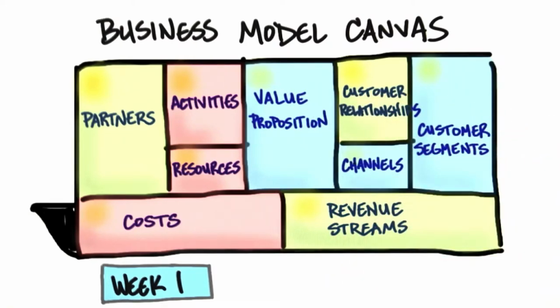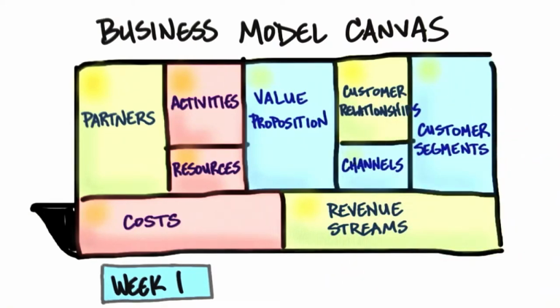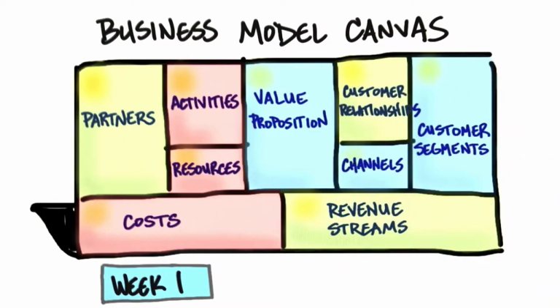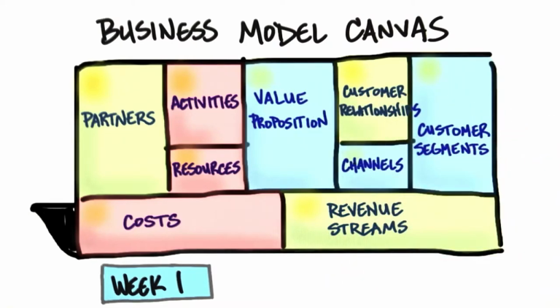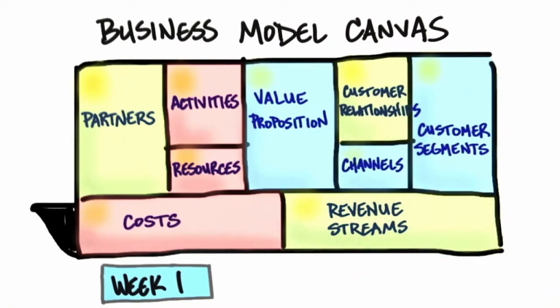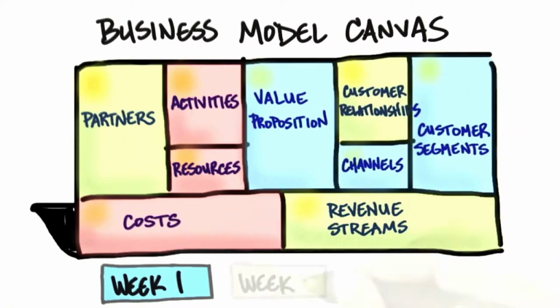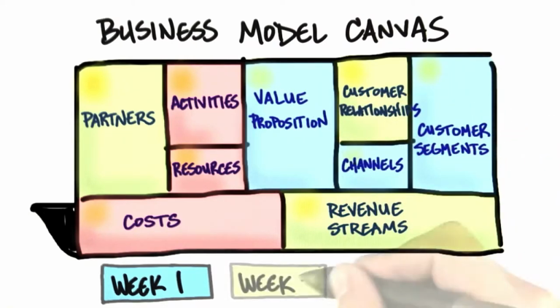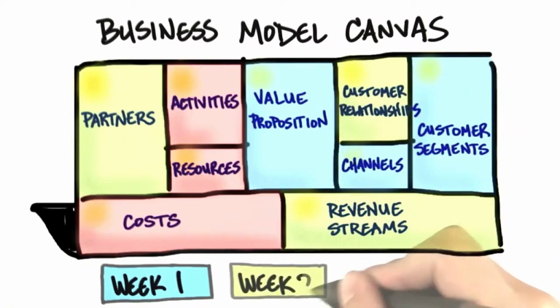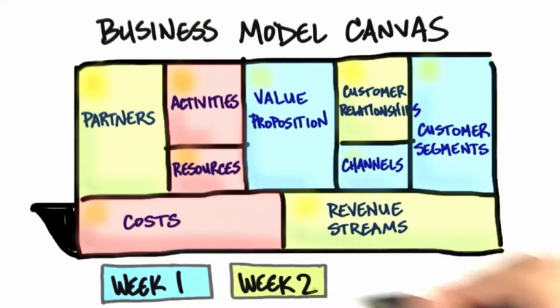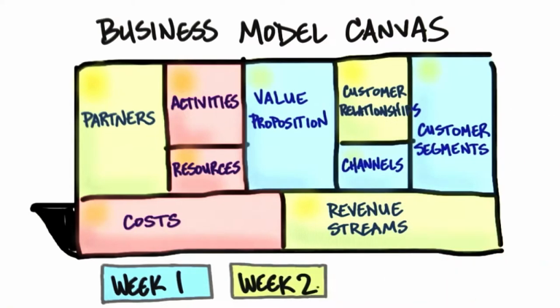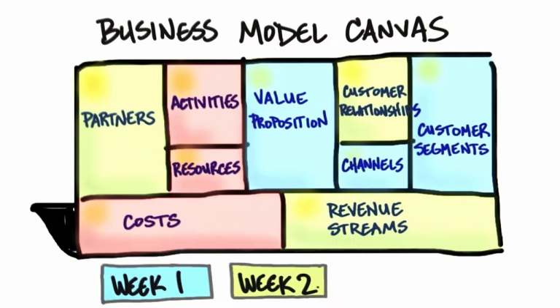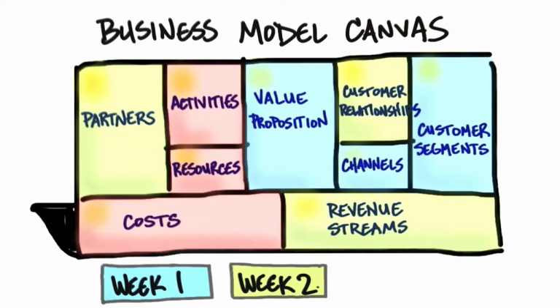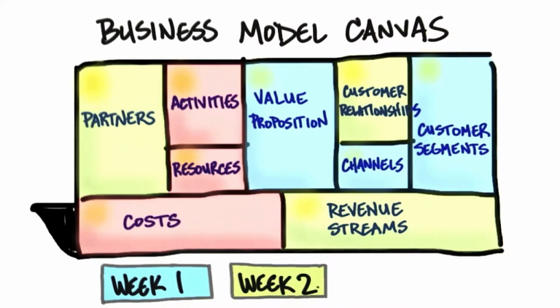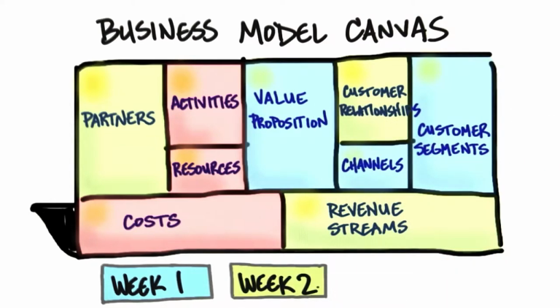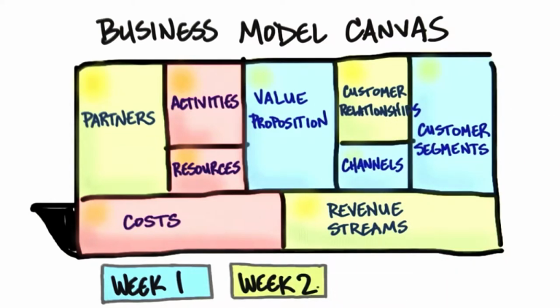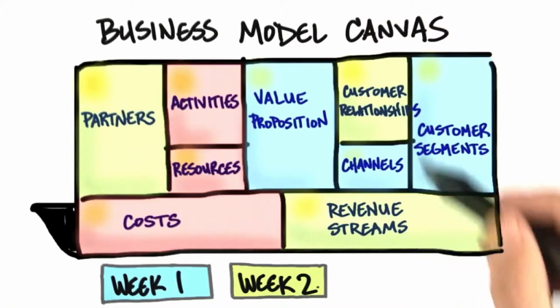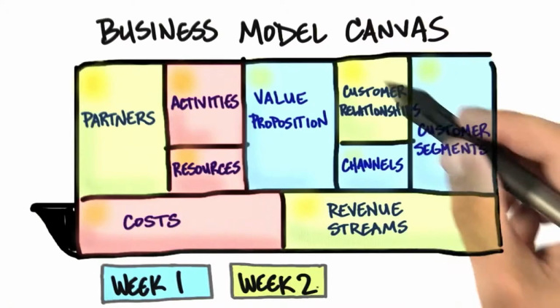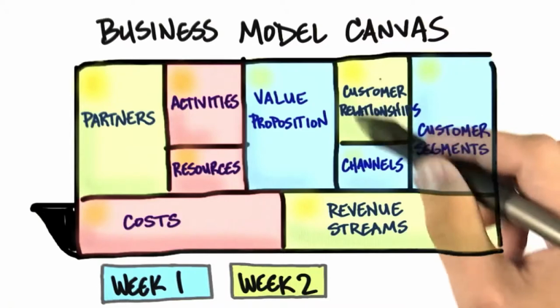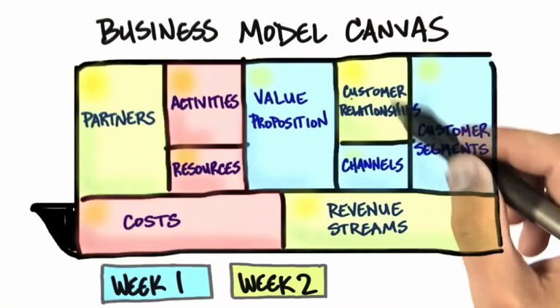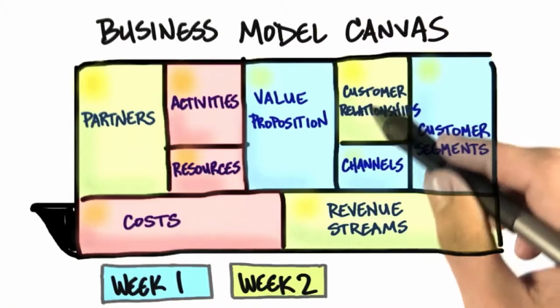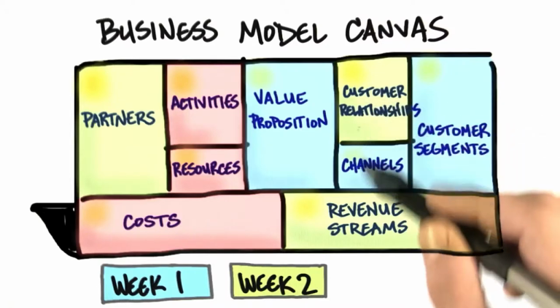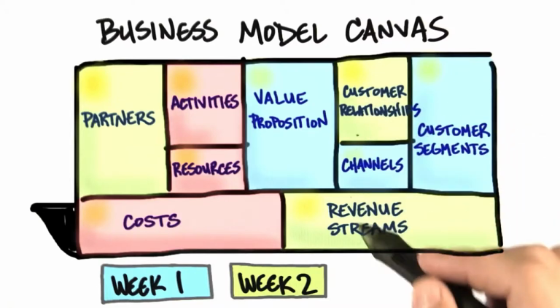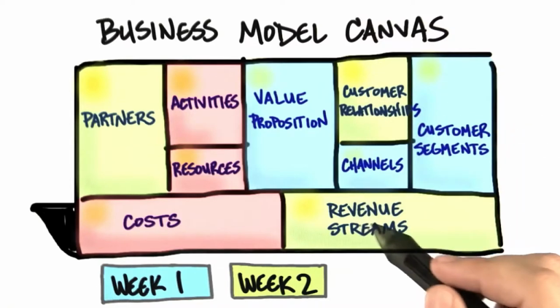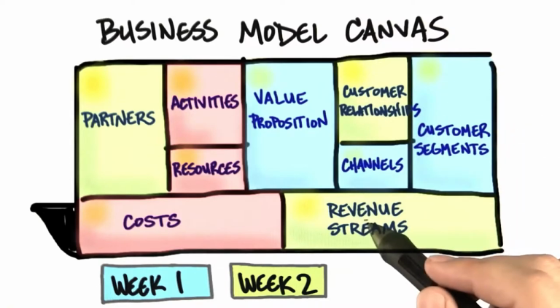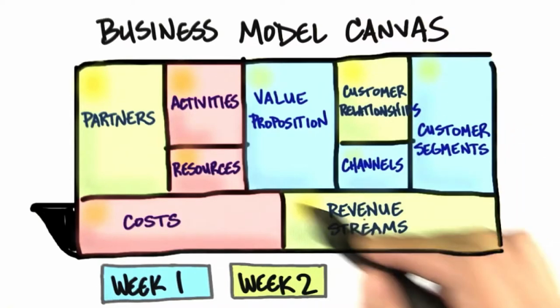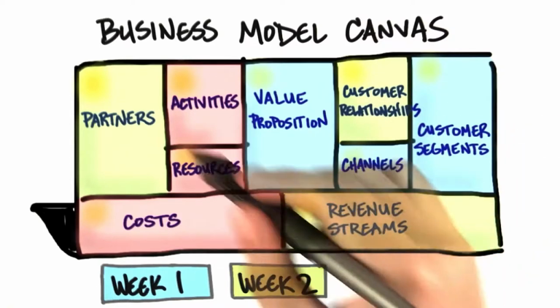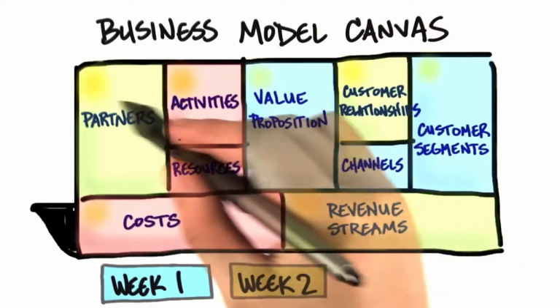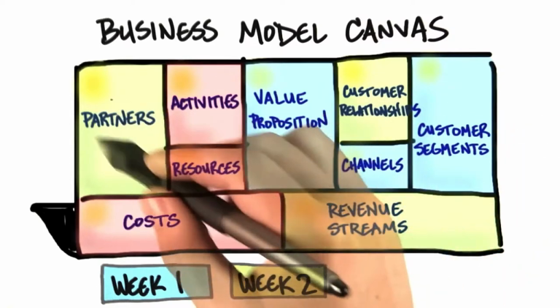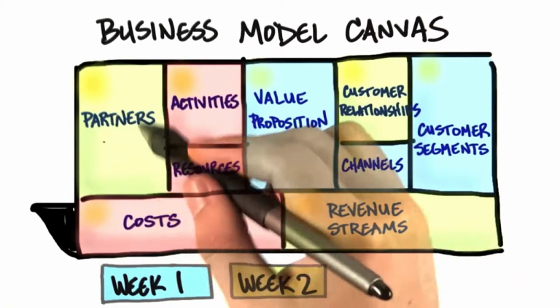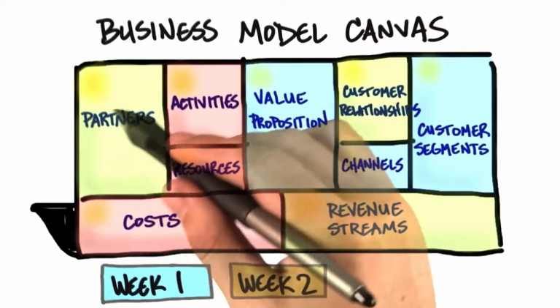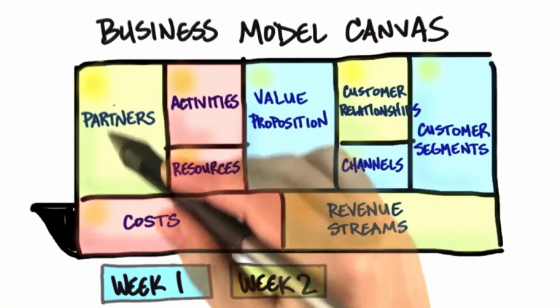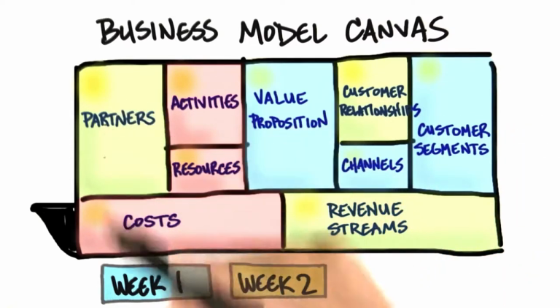In the next week, they'll be testing customer relationships, revenue streams, and partners.